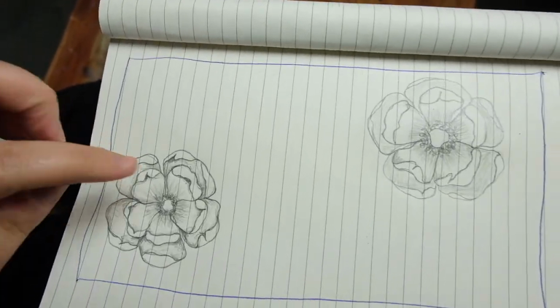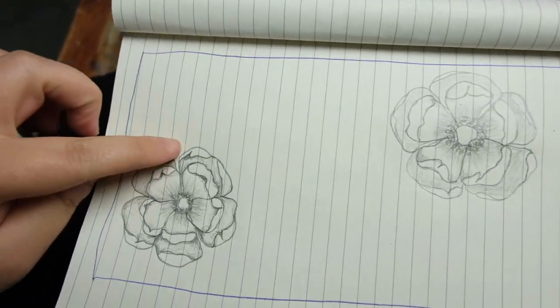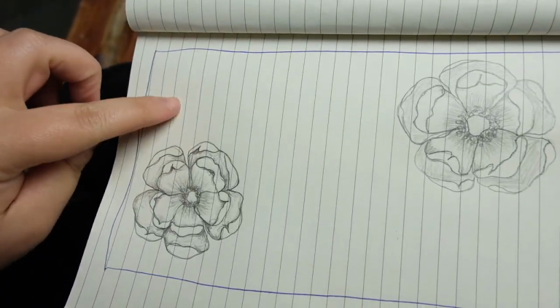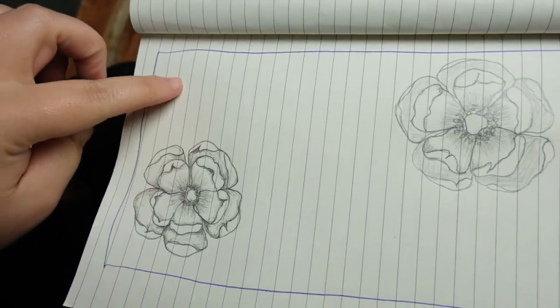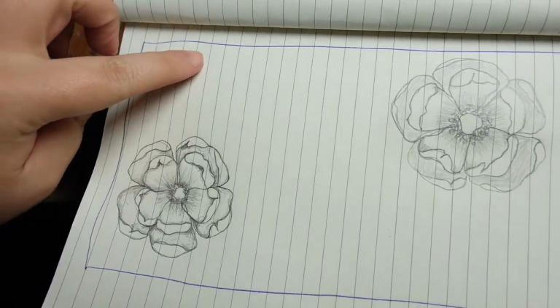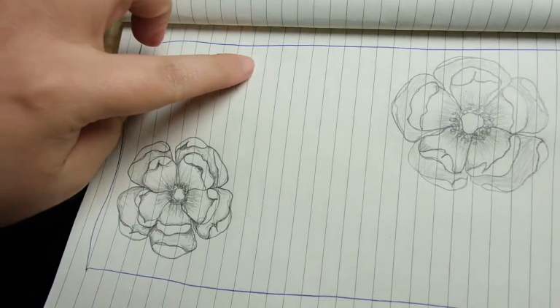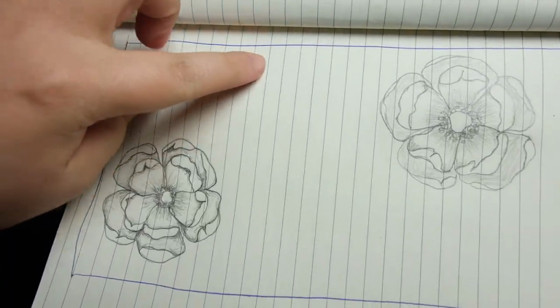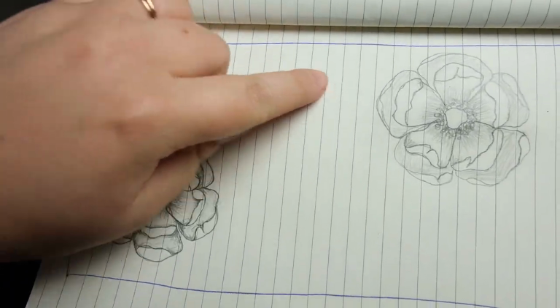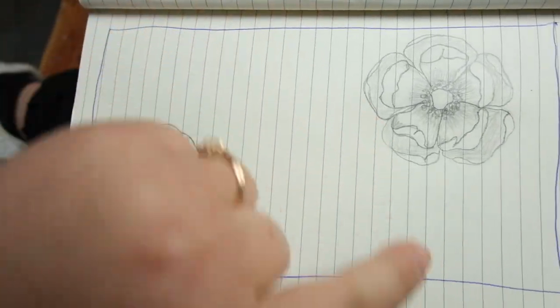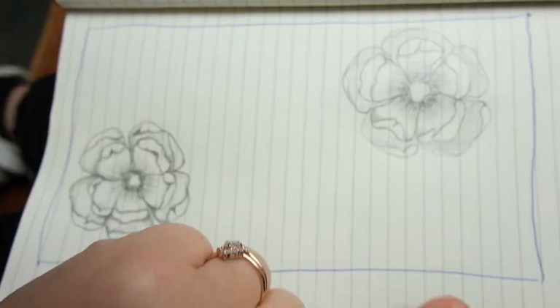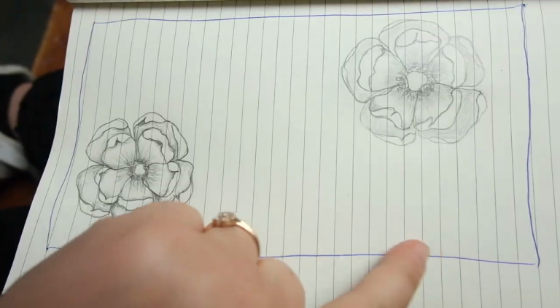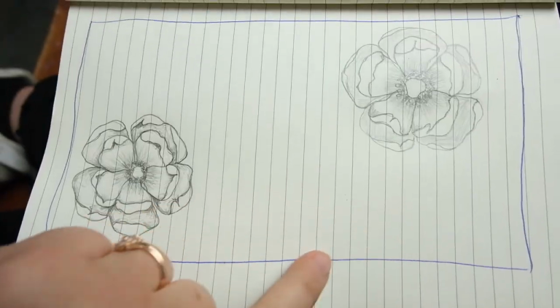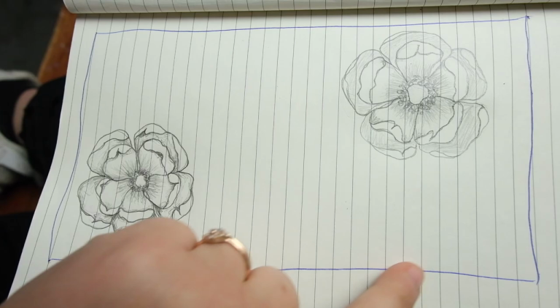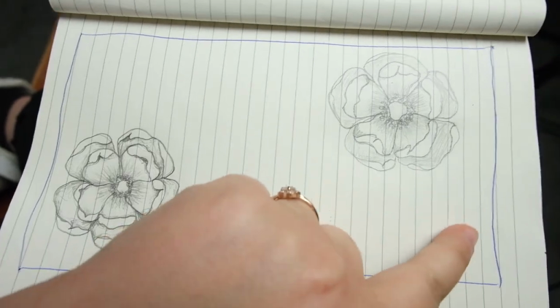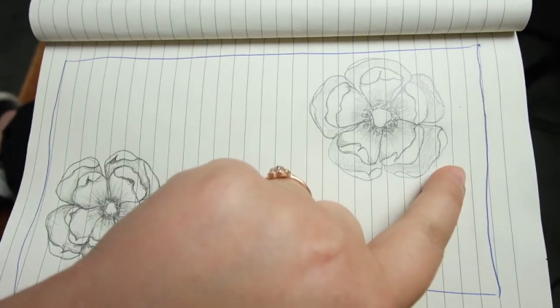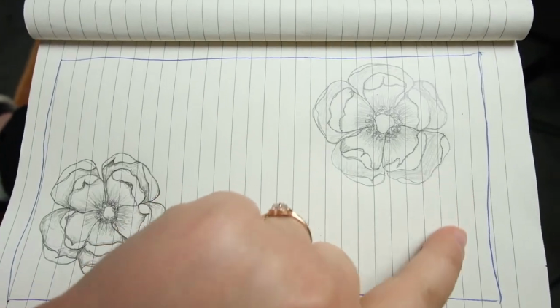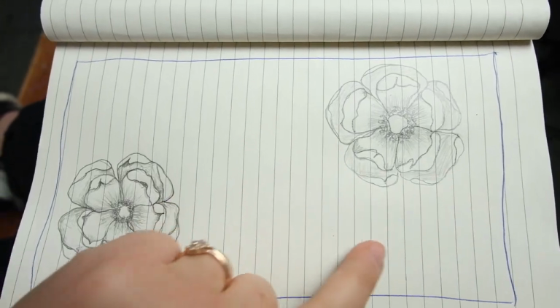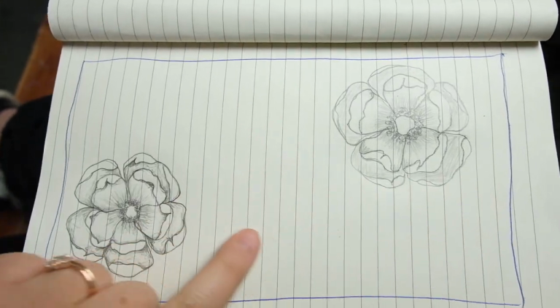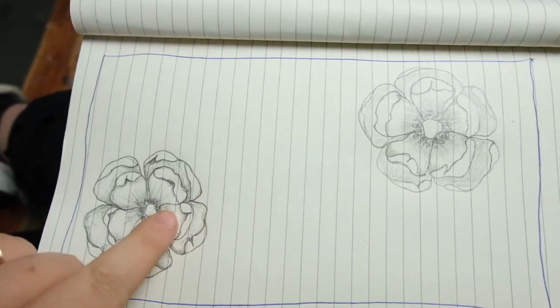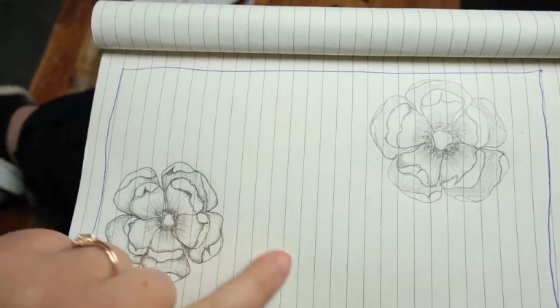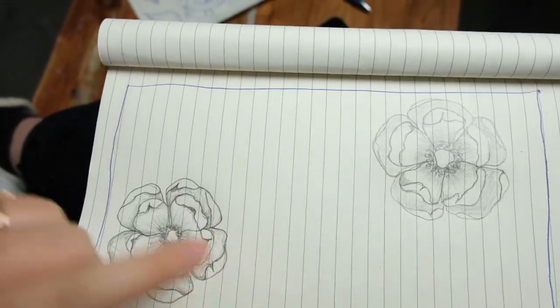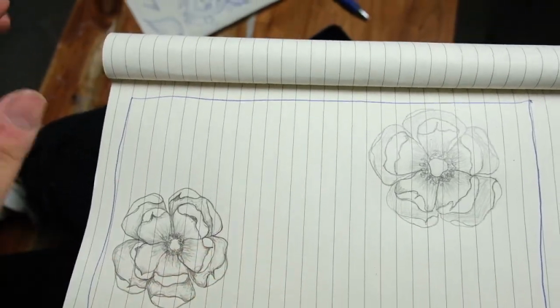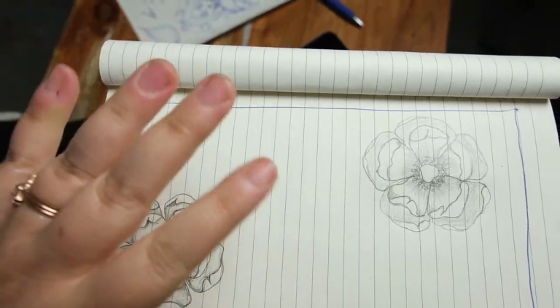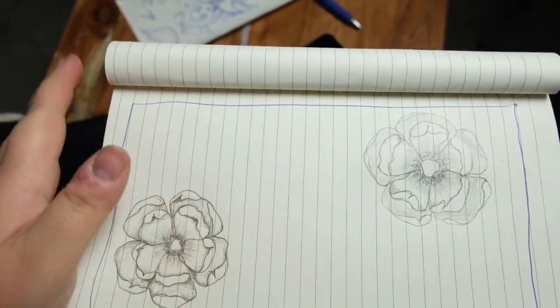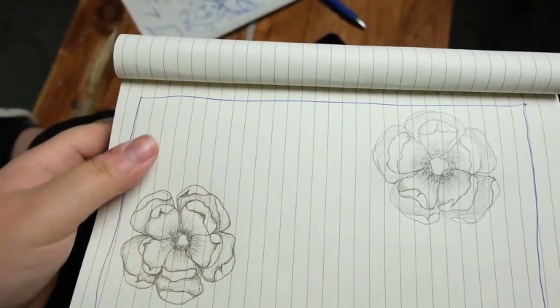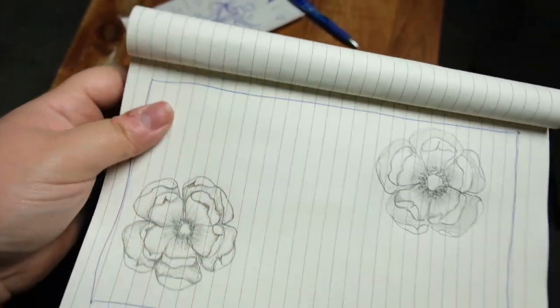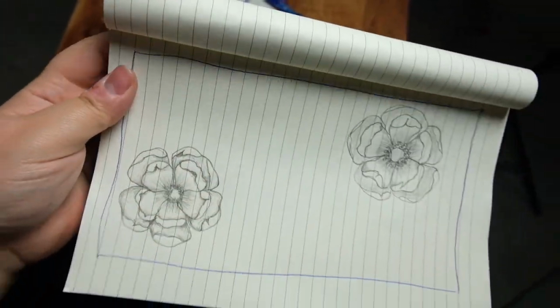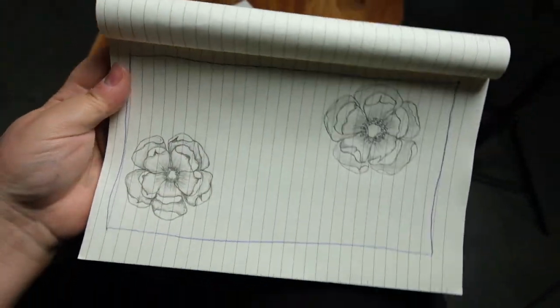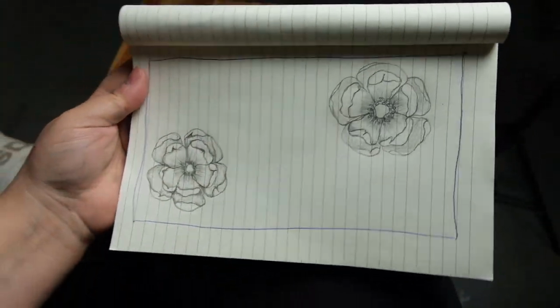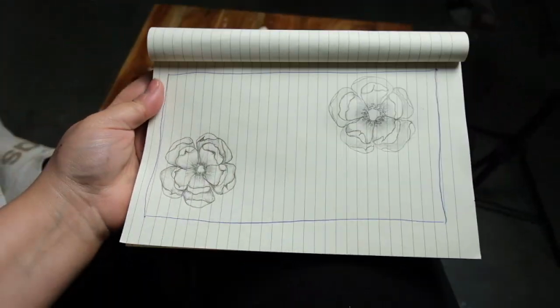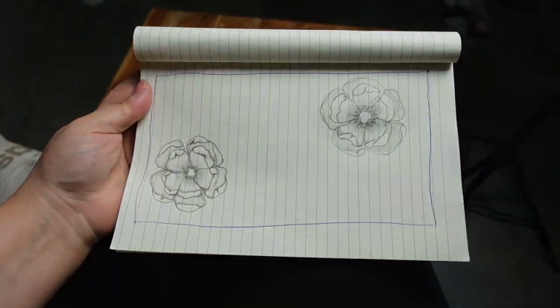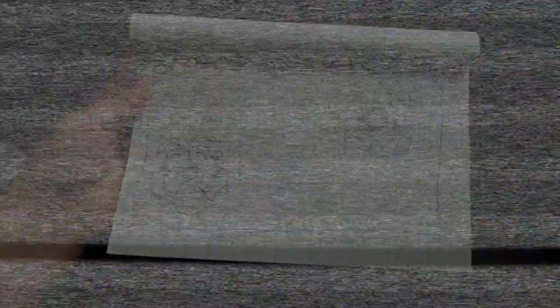I think I'm gonna try to draw some vines and different leaves around the edges. So I think that's my next step.